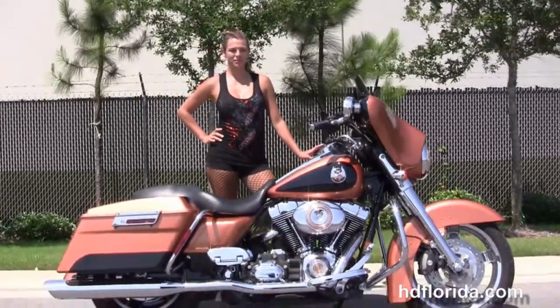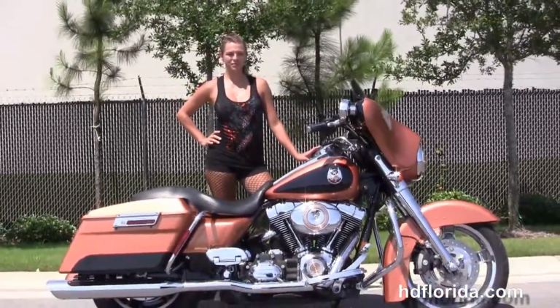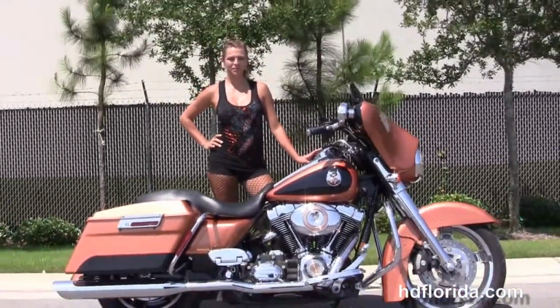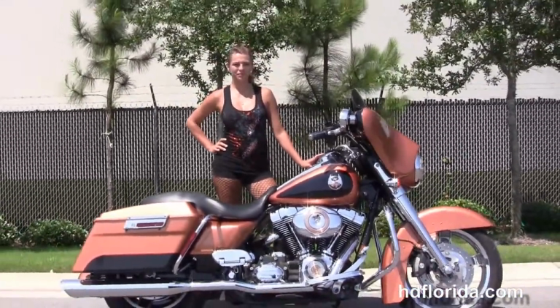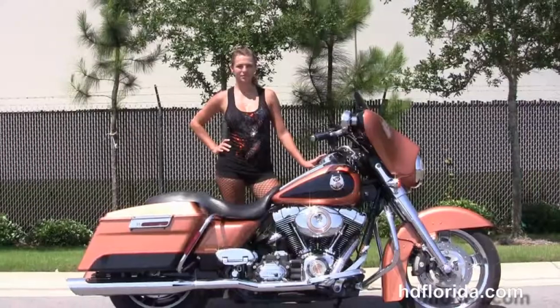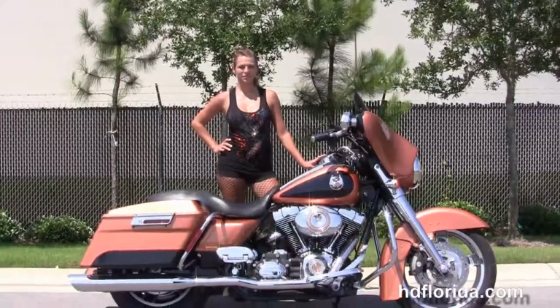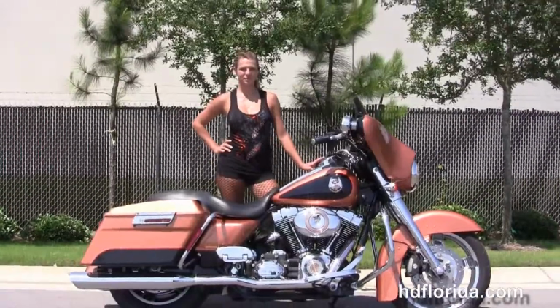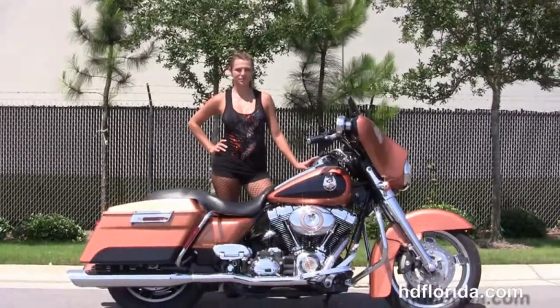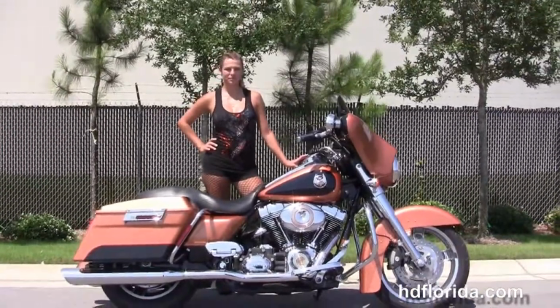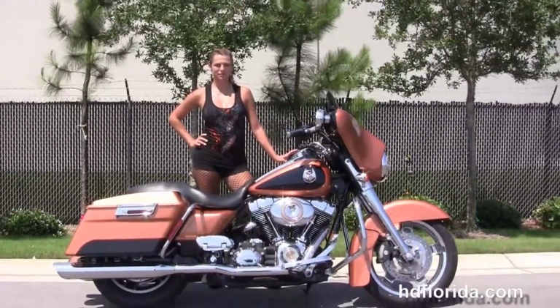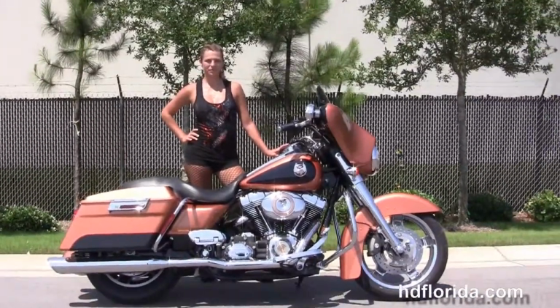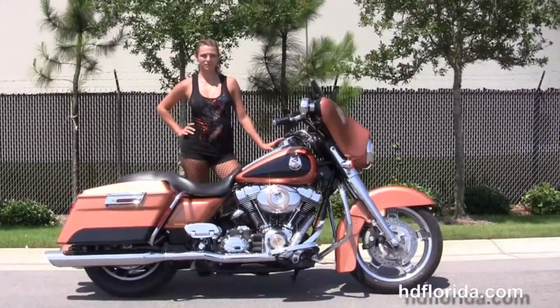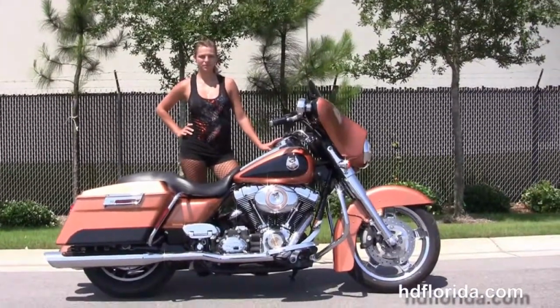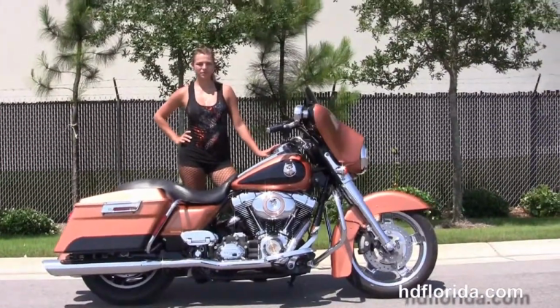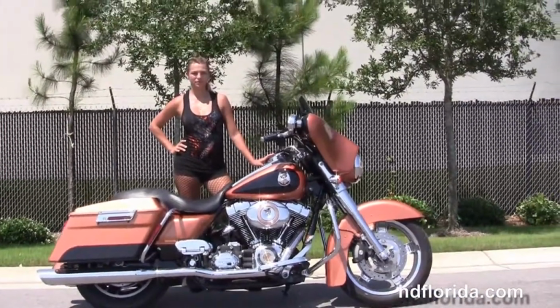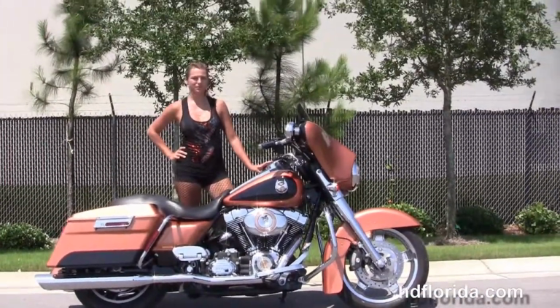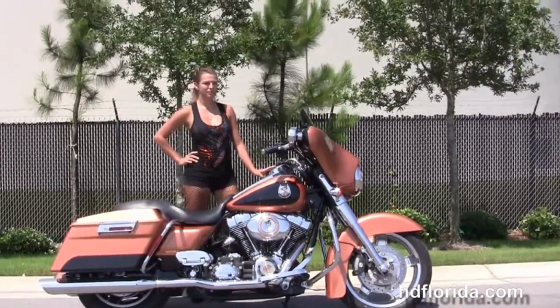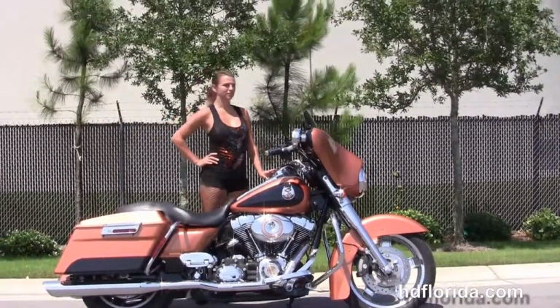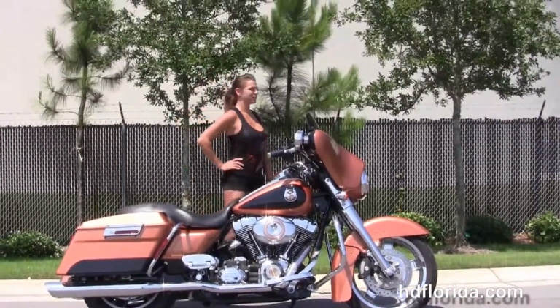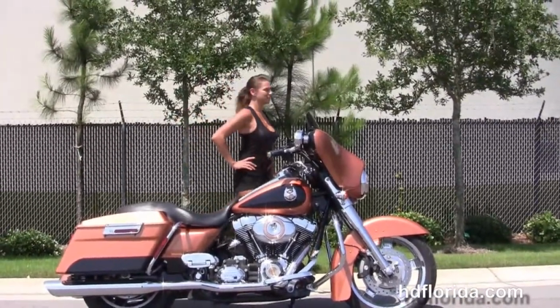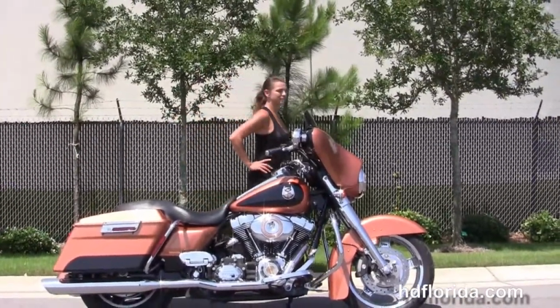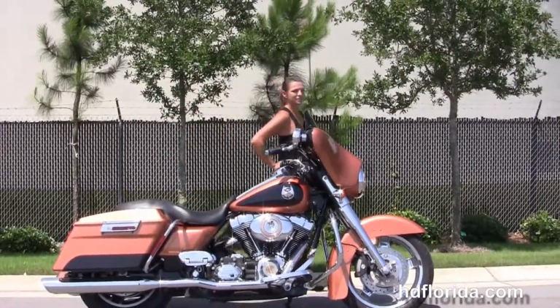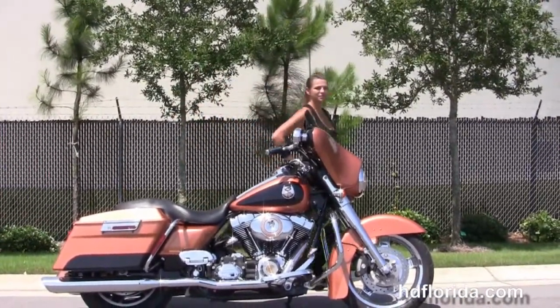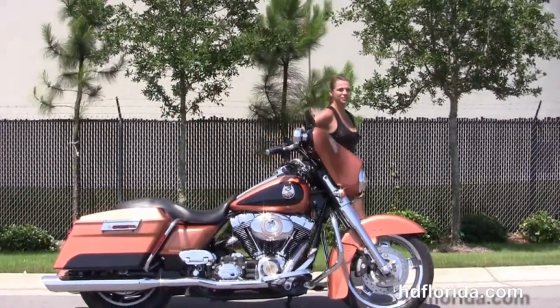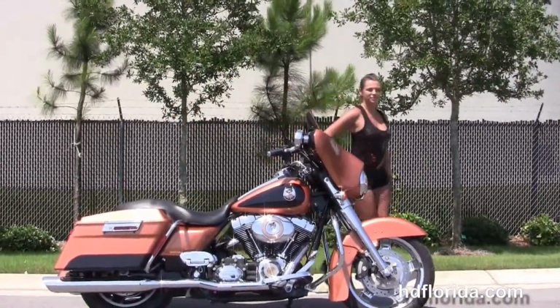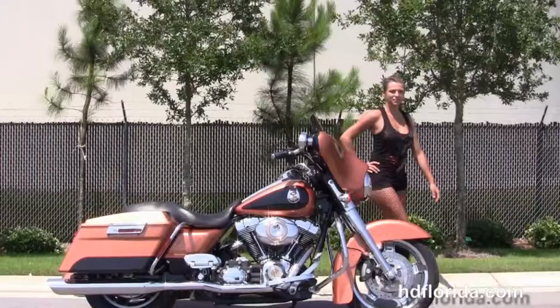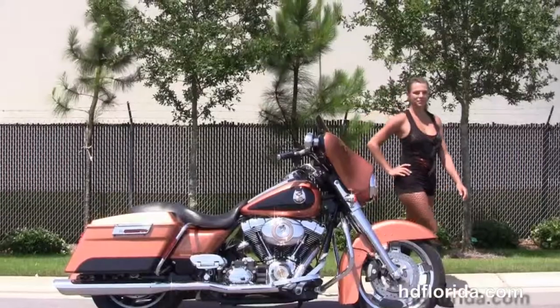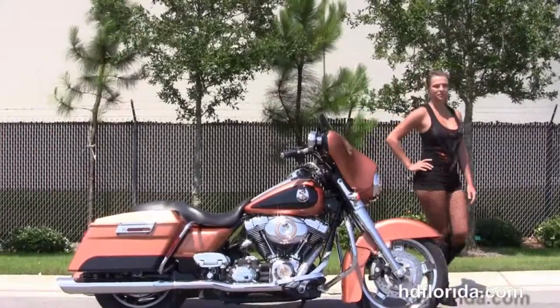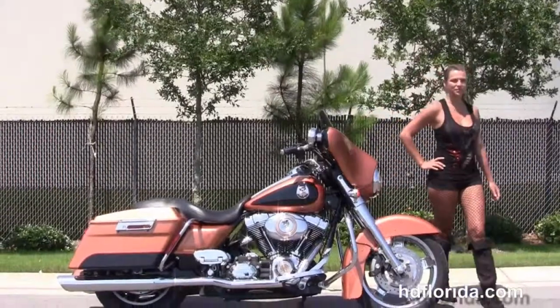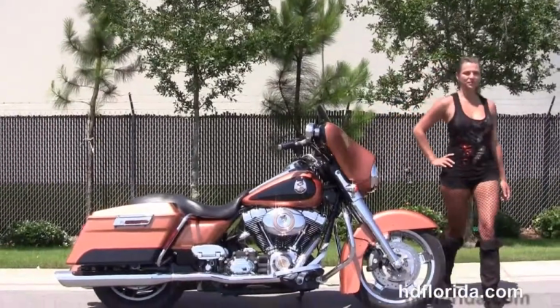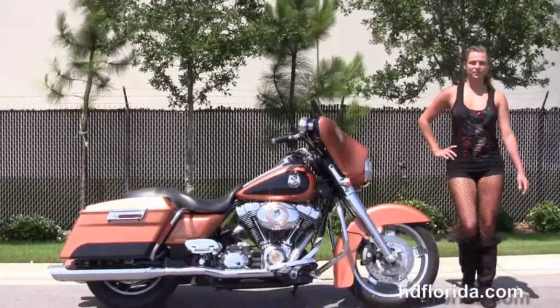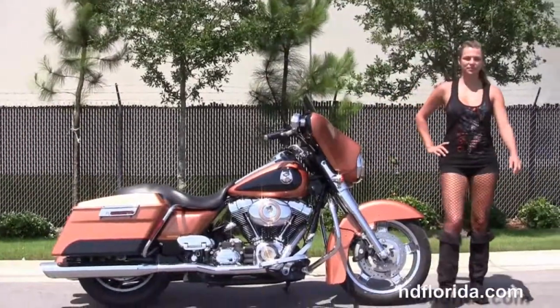We take anything on trade — import motorcycles, cars, campers, trailers, boats, RVs, ATVs — you name it, we take it, as long as we don't have to feed it.